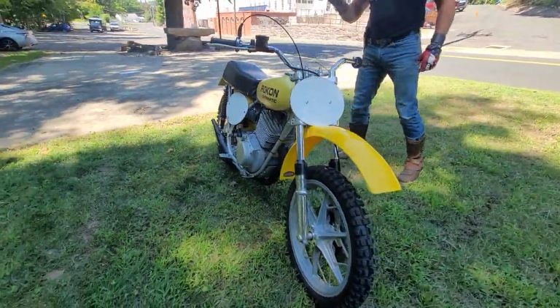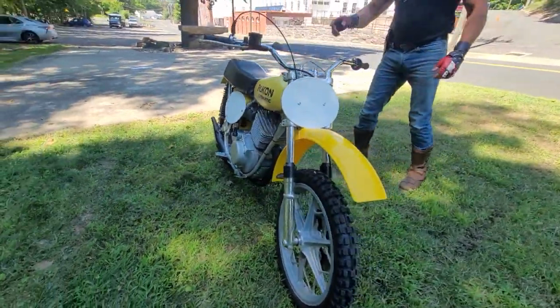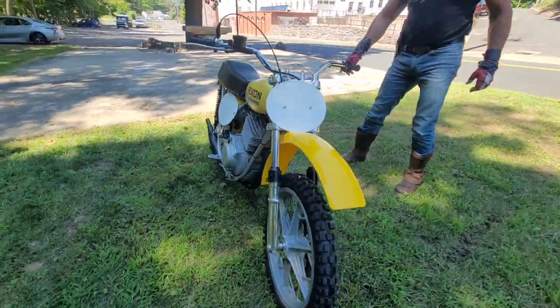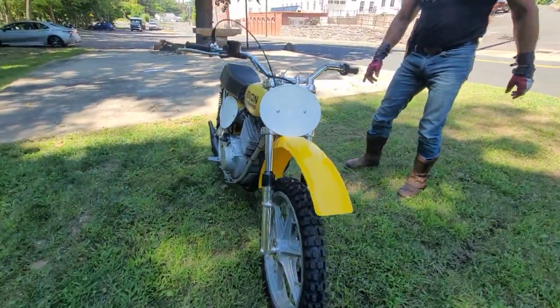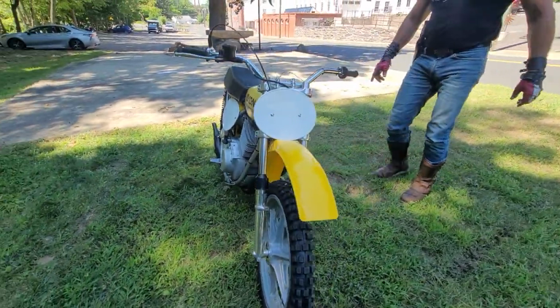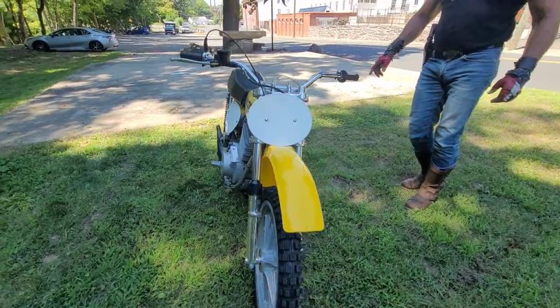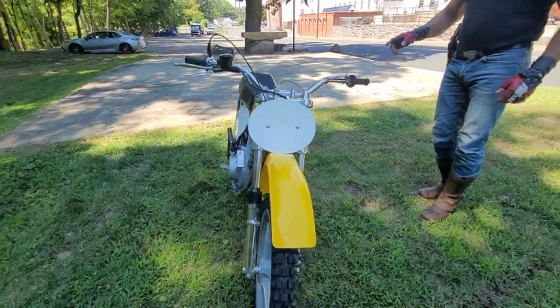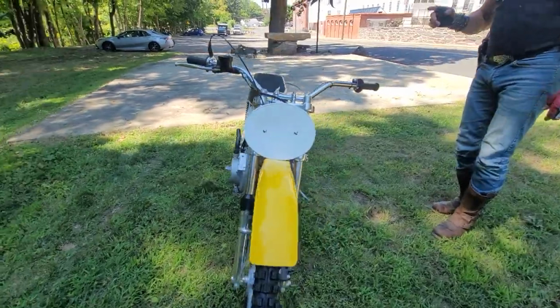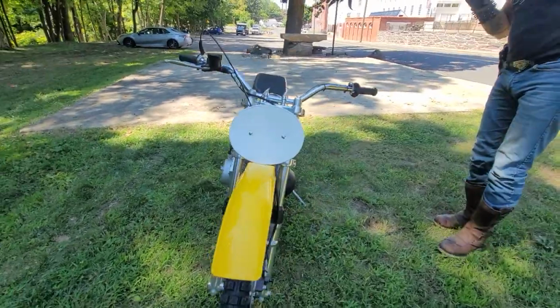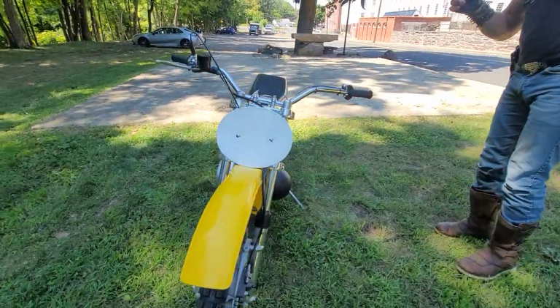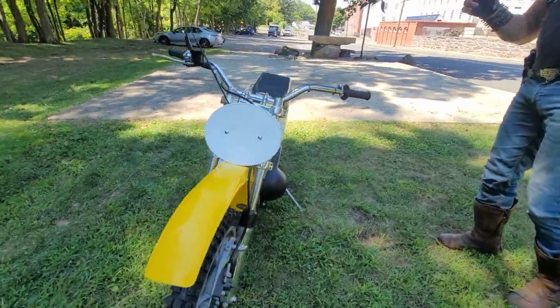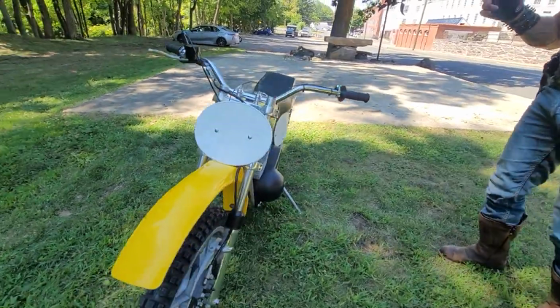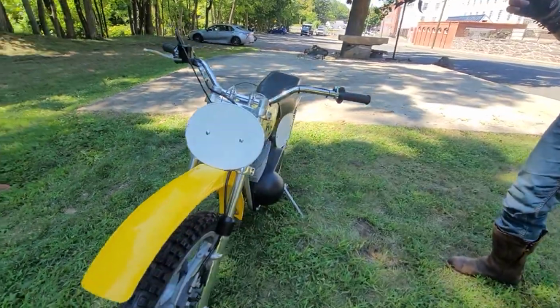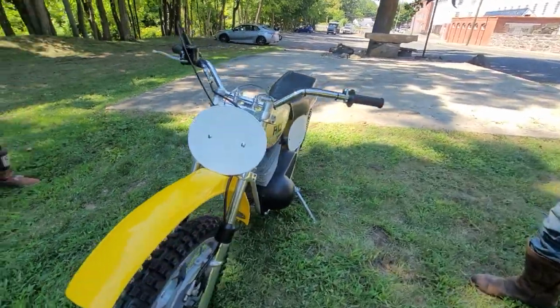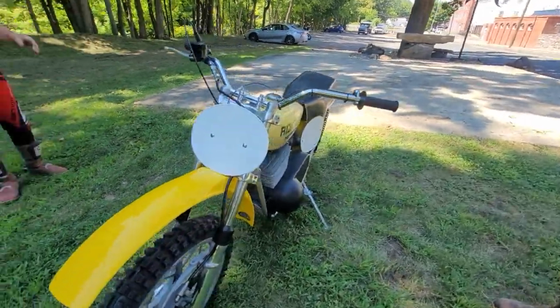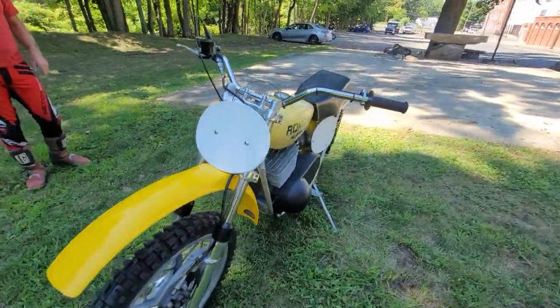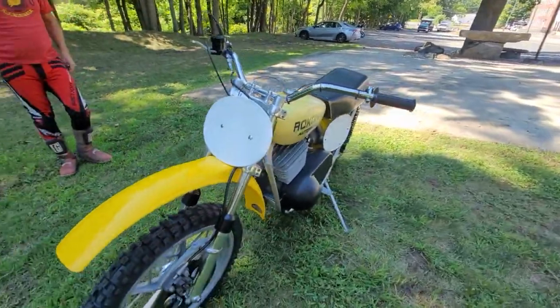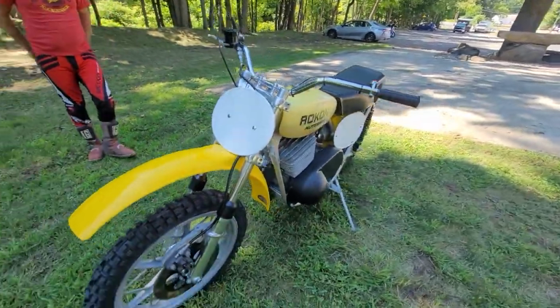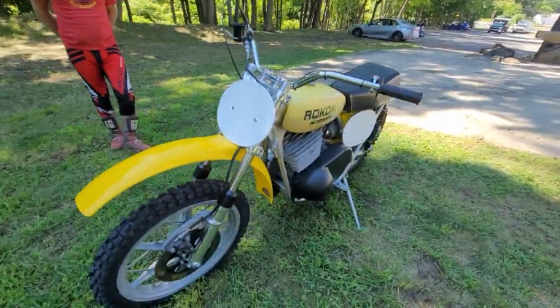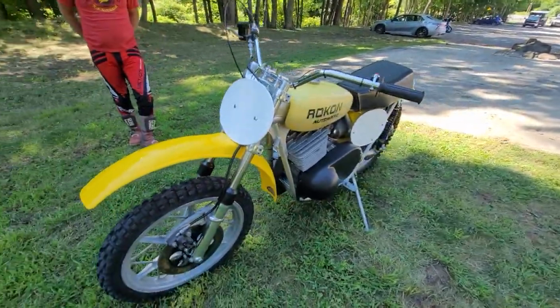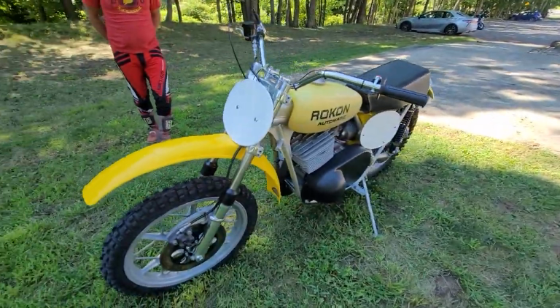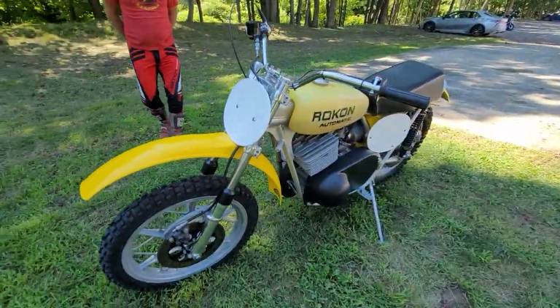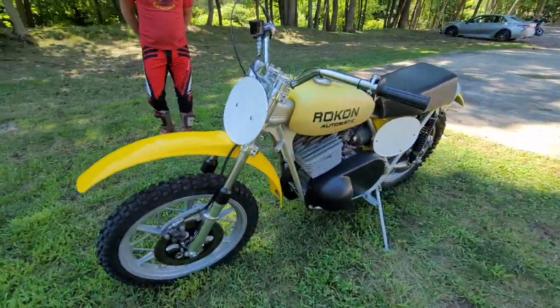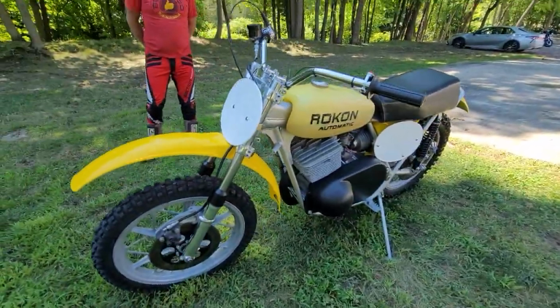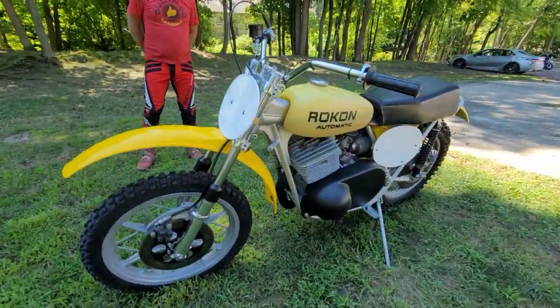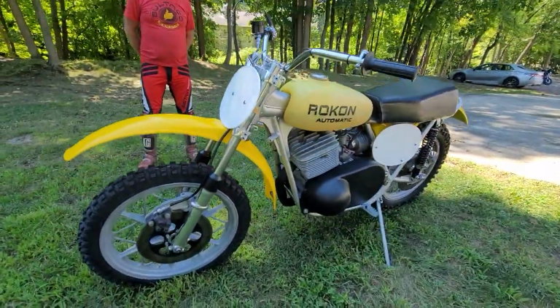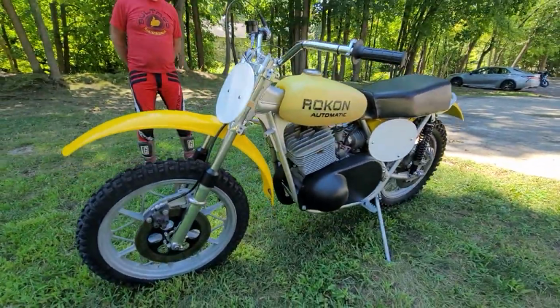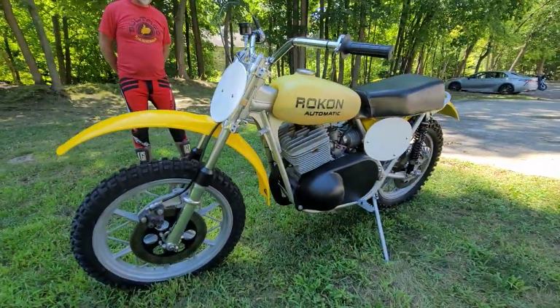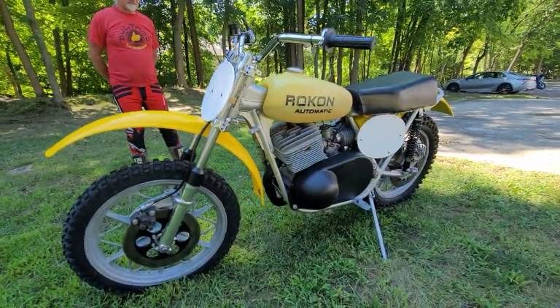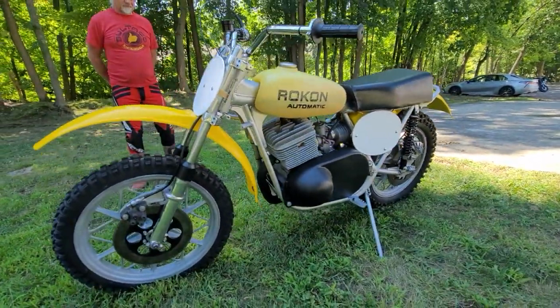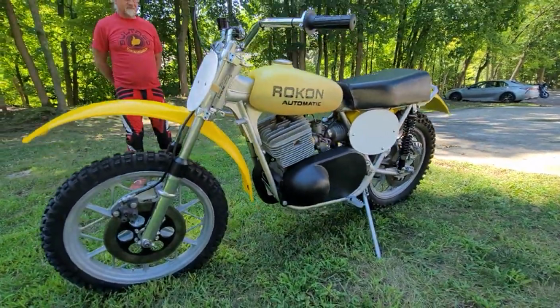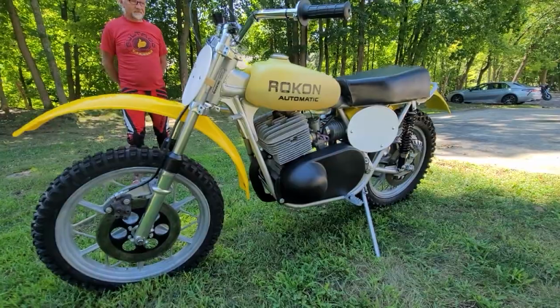Made right here in New Hampshire — Keene, New Hampshire. They've been in business for over 50 years producing bikes. They started with the two-wheel drive ones, kind of like a utility, agricultural, slash military machine, and they progressed.